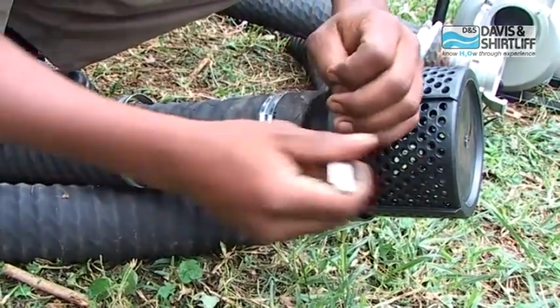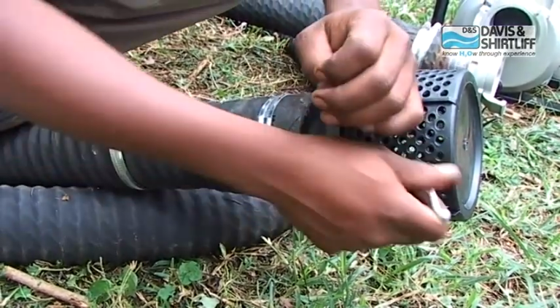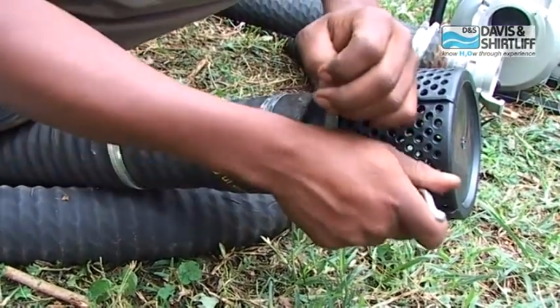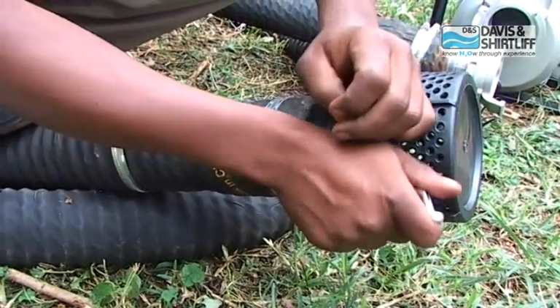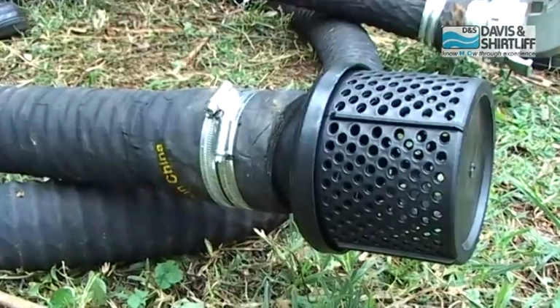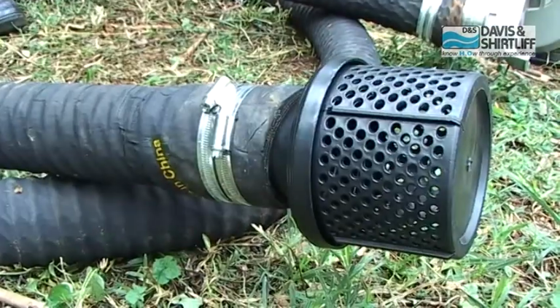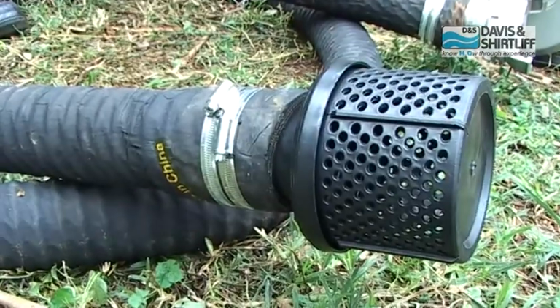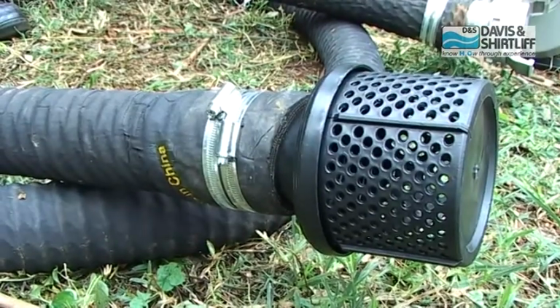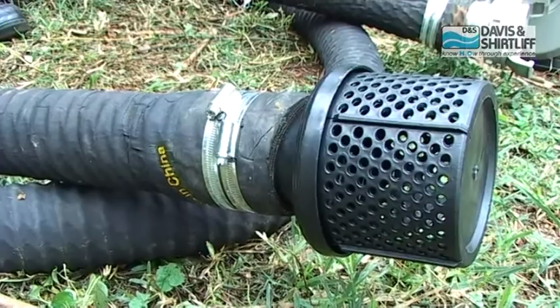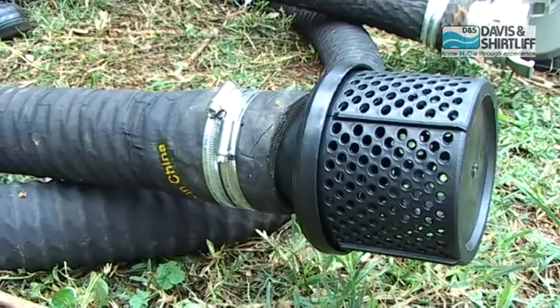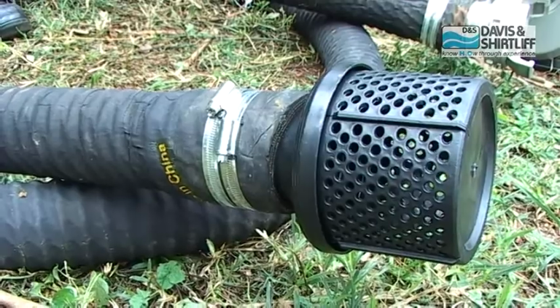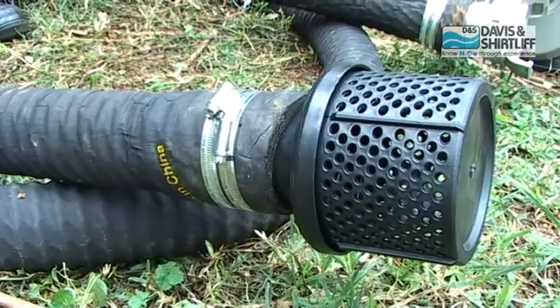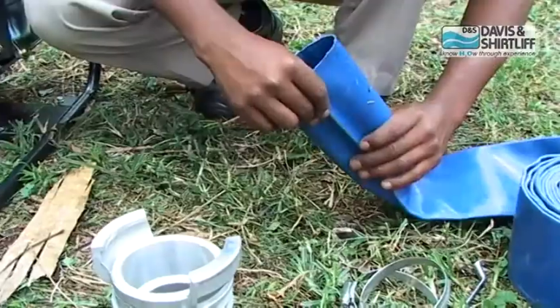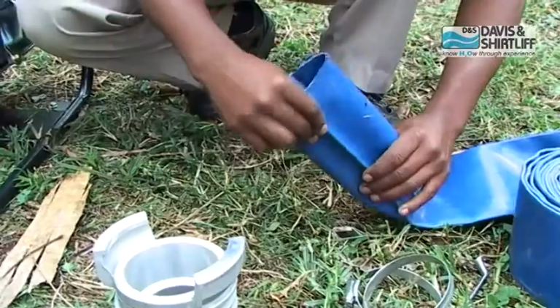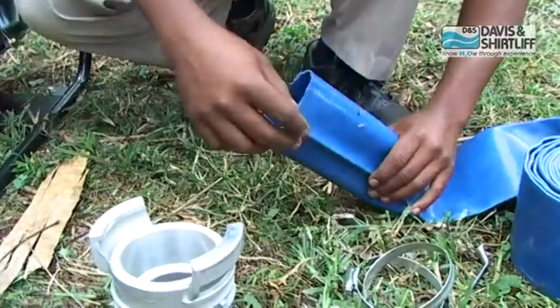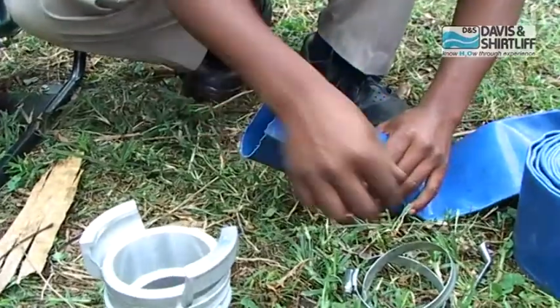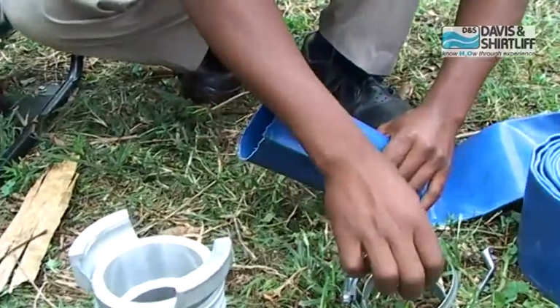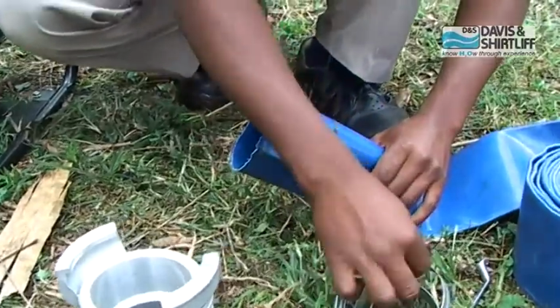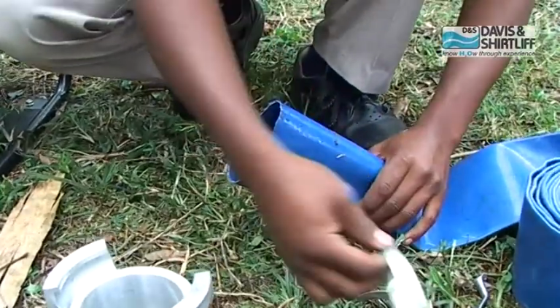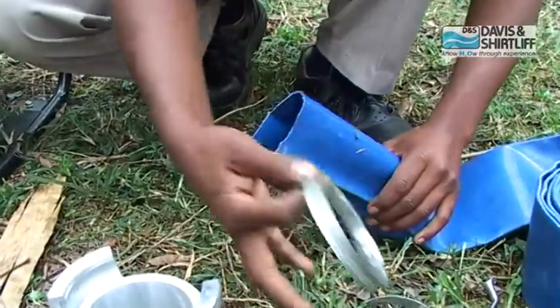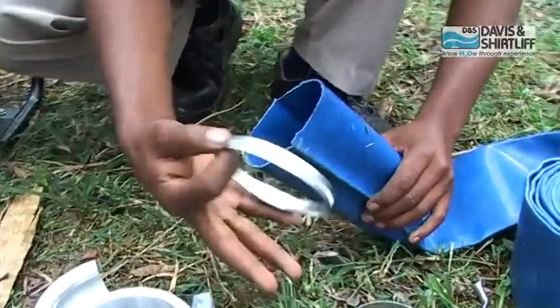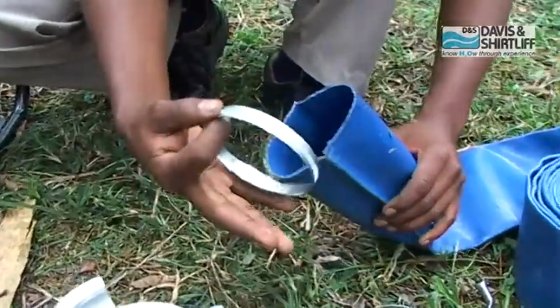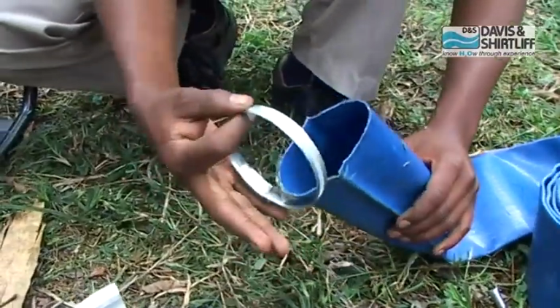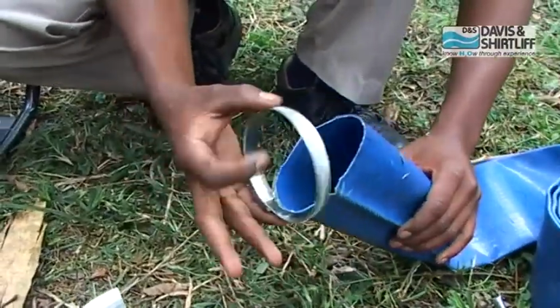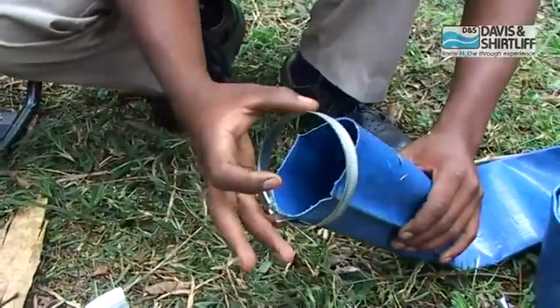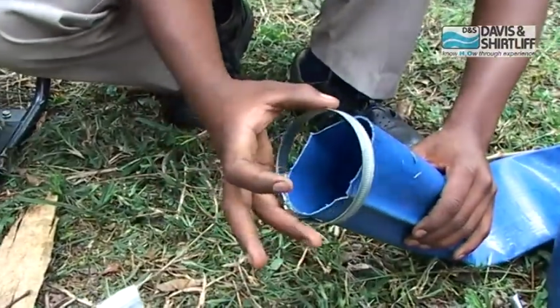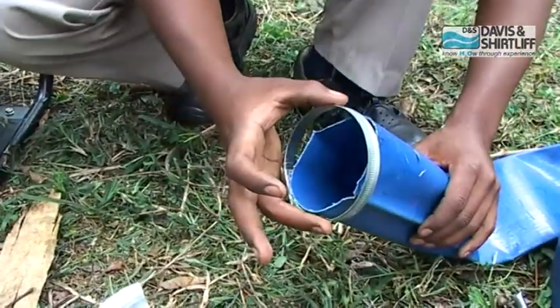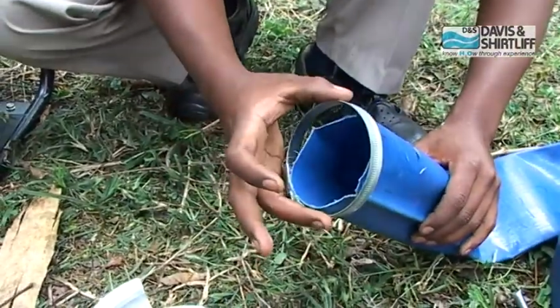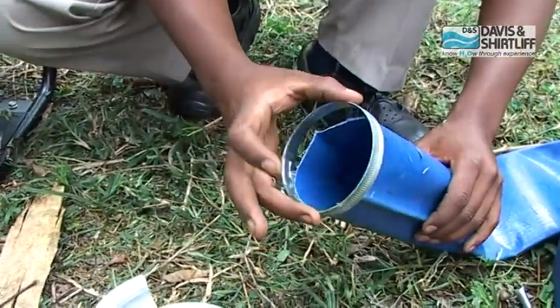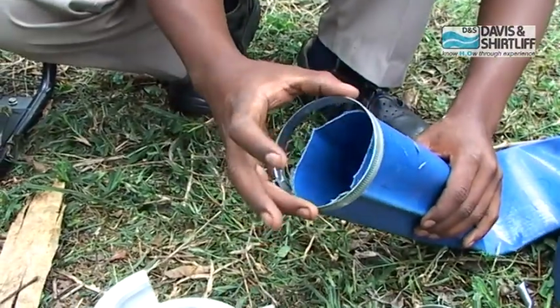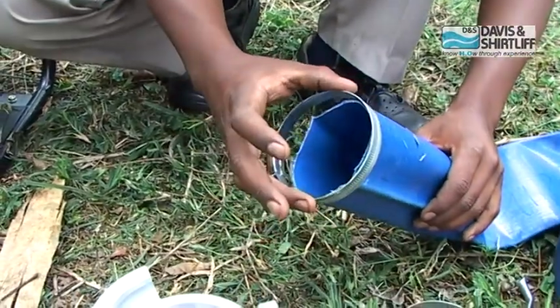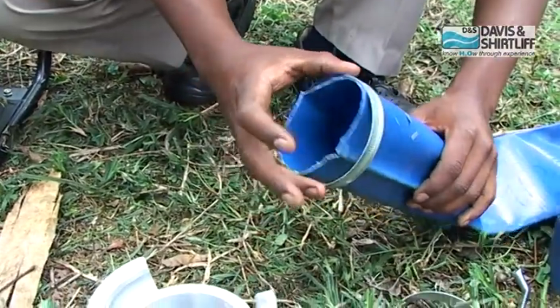Now the suction hose is ready. Insert clips onto the discharge hose.